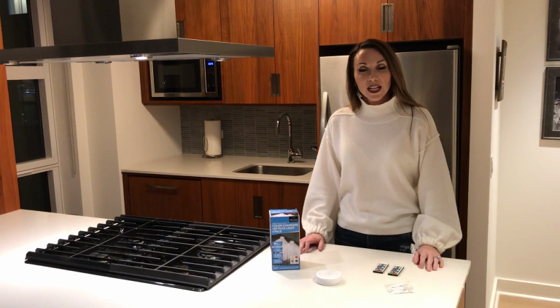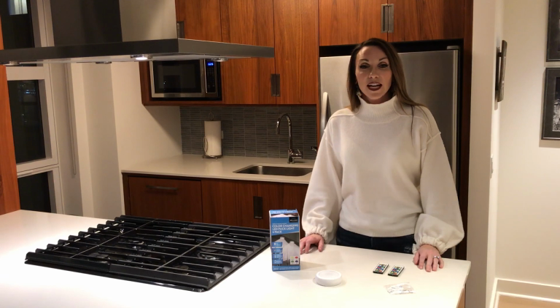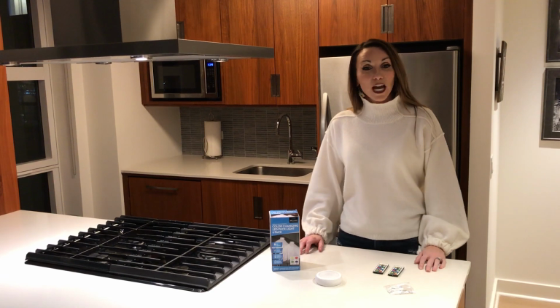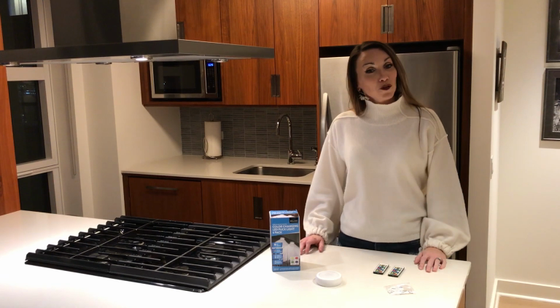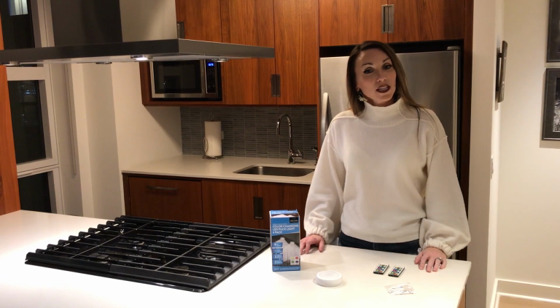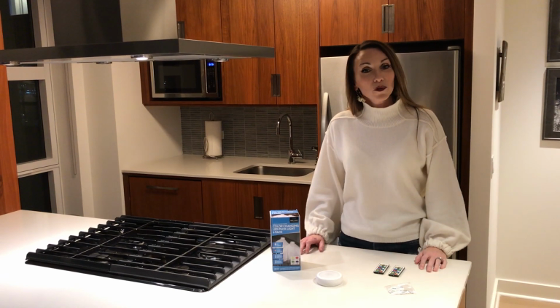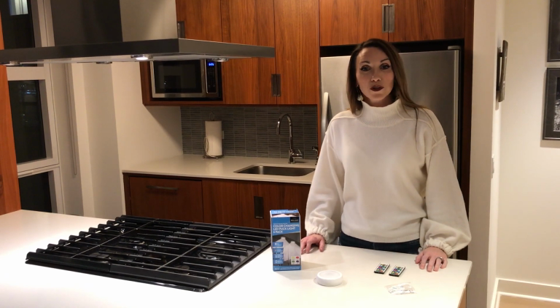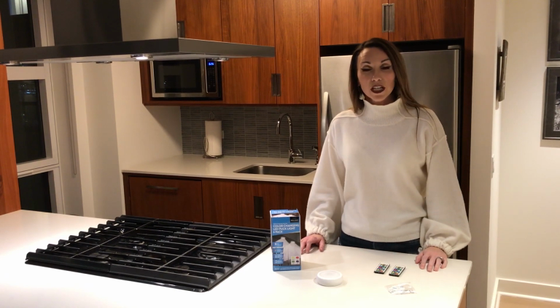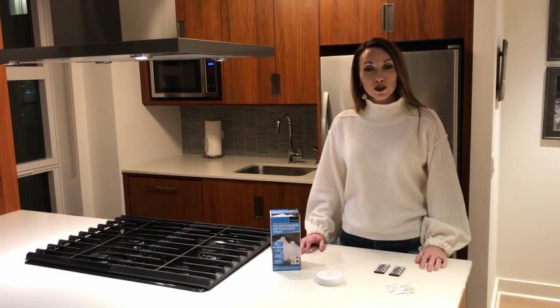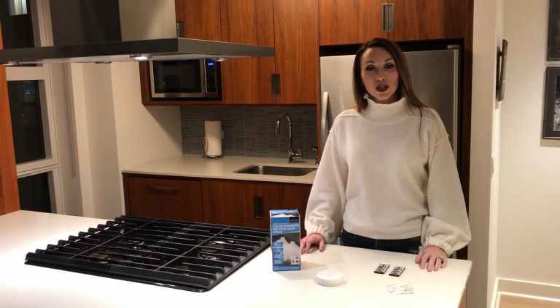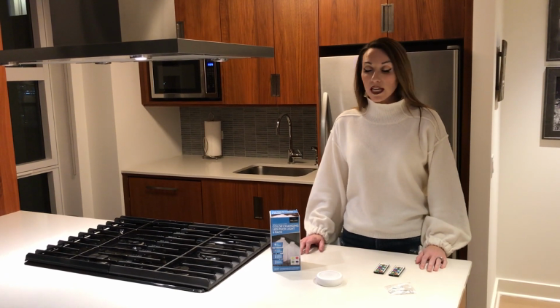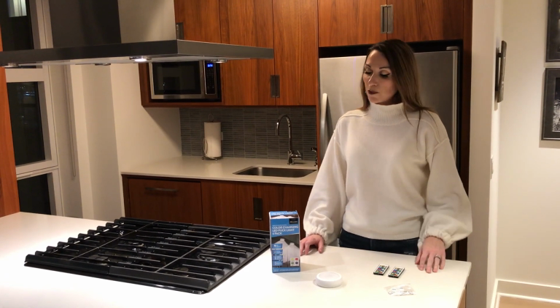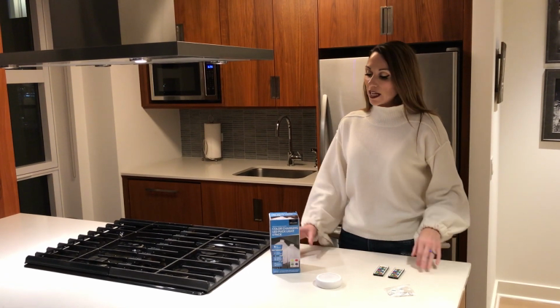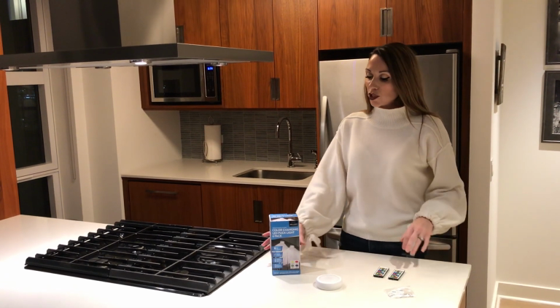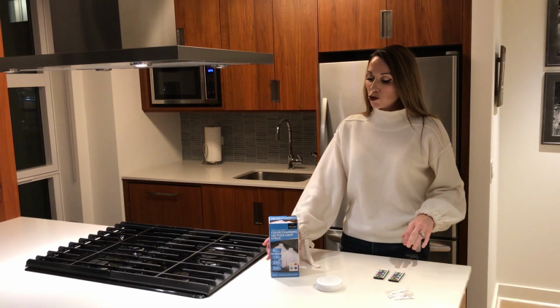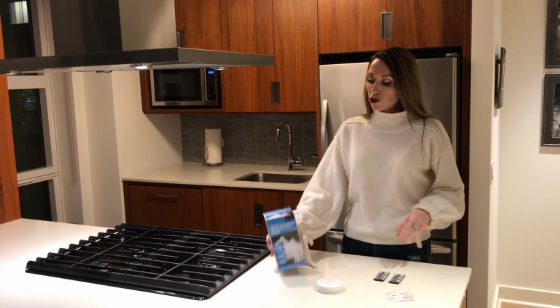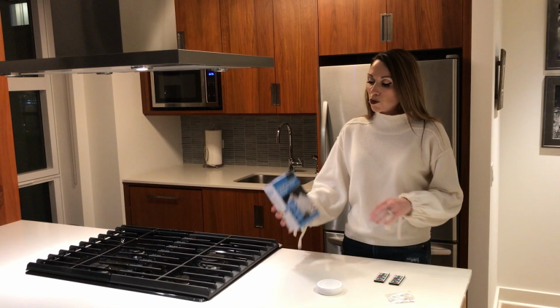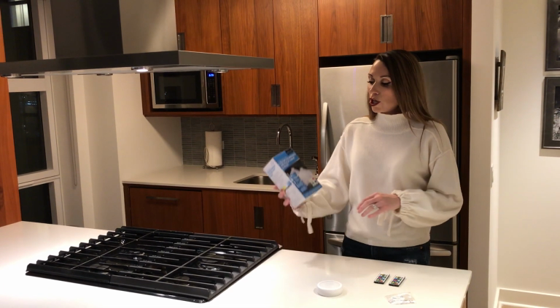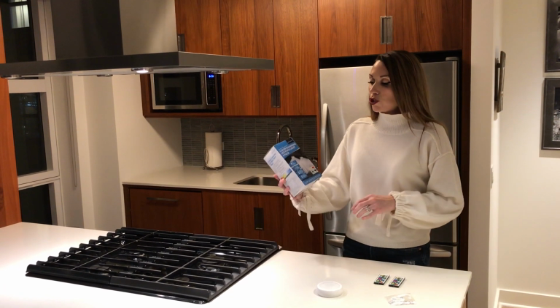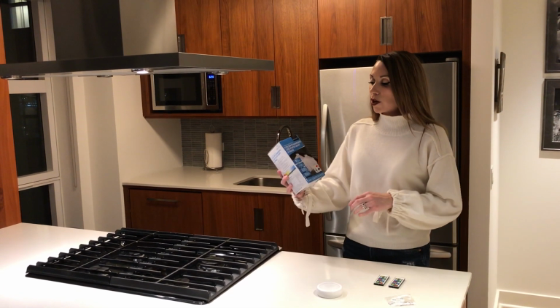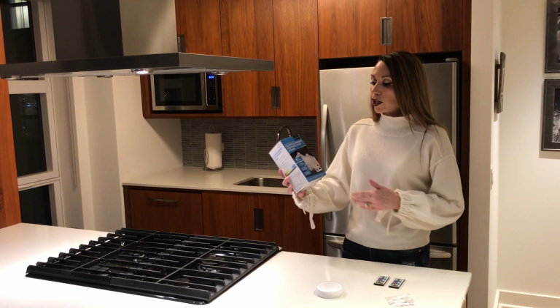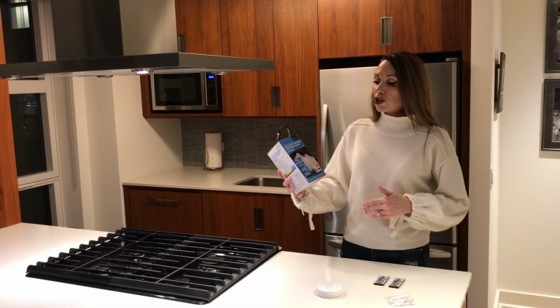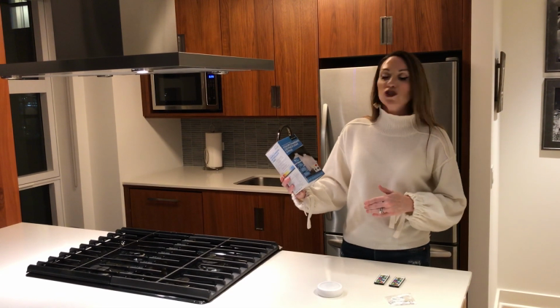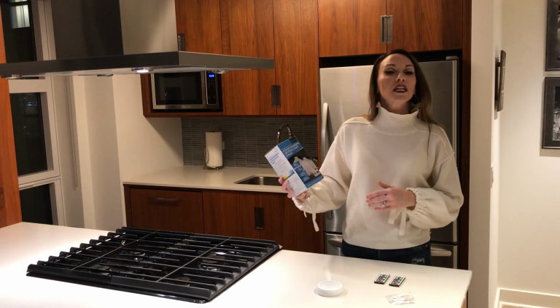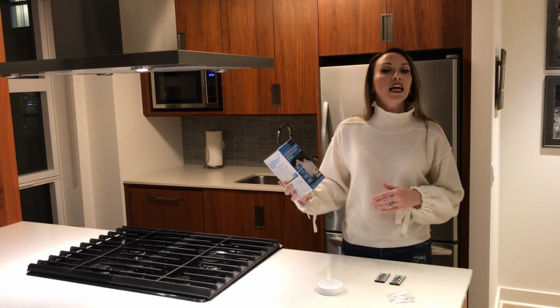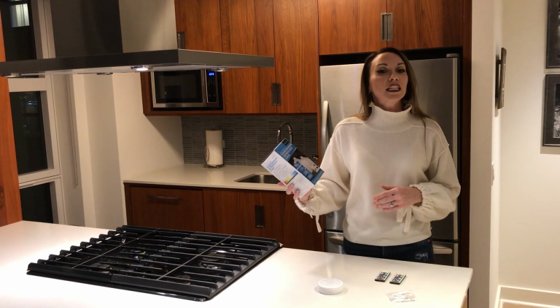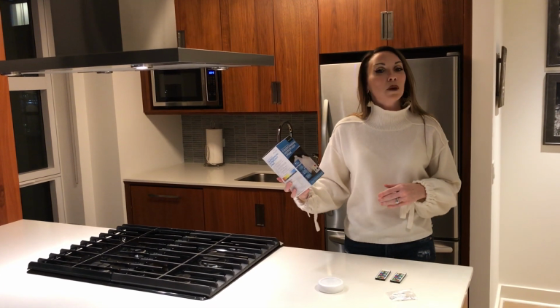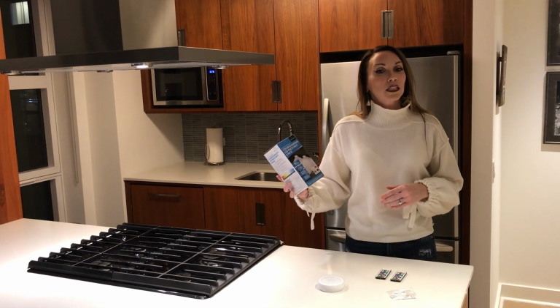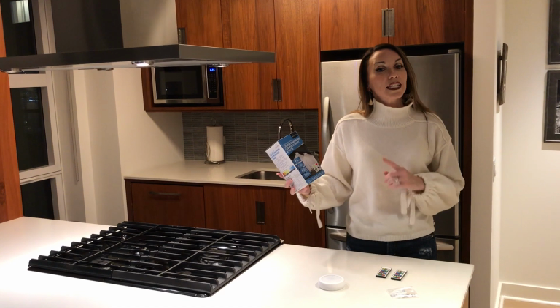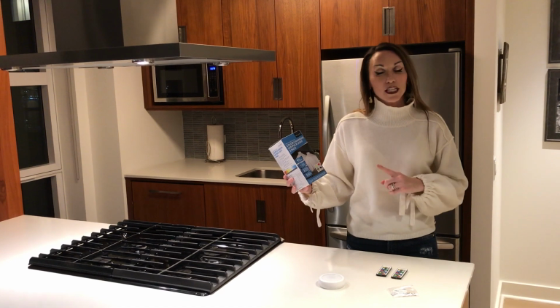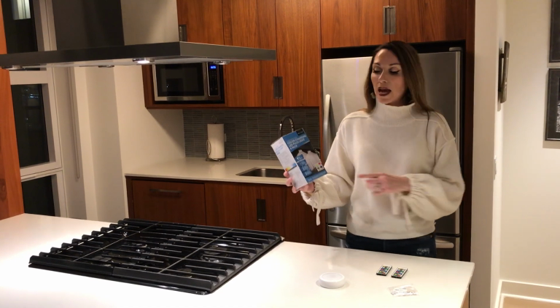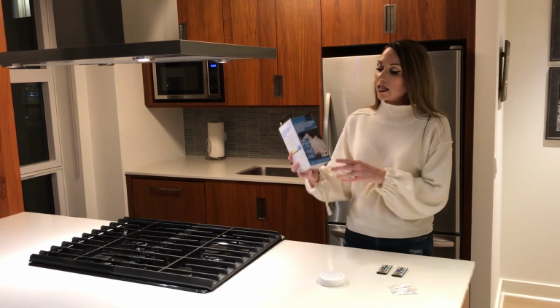Hi, I'm Kristi with Brilliant Evolution, and I would like to introduce you to our color-changing LED Puck Light 6-Pack.